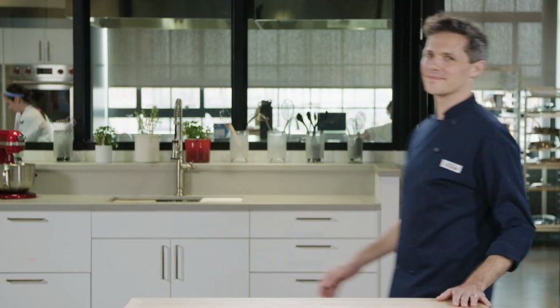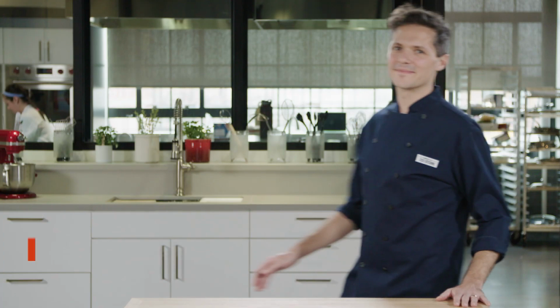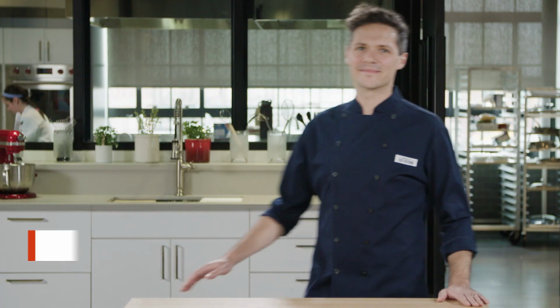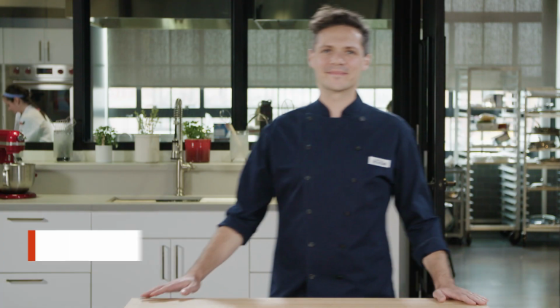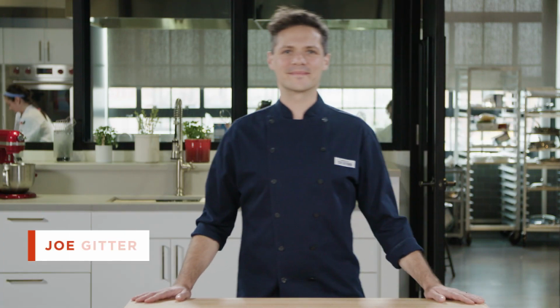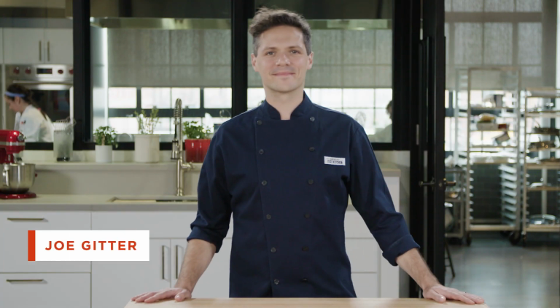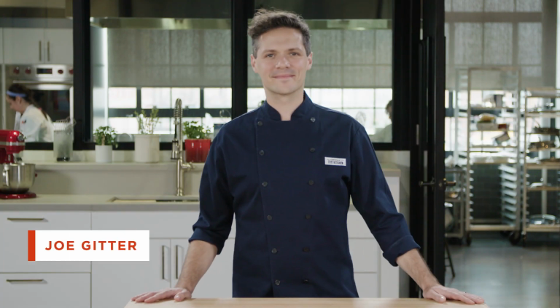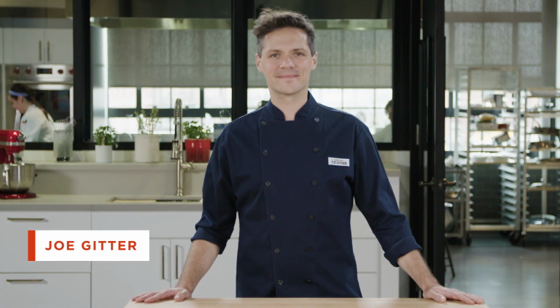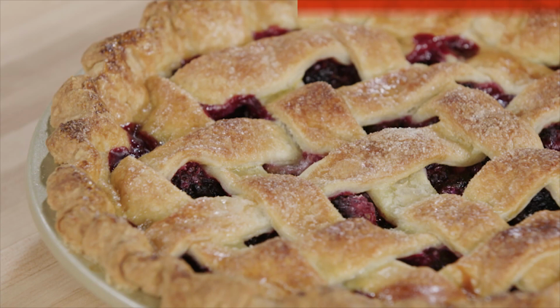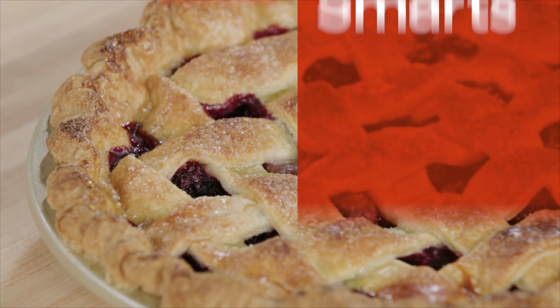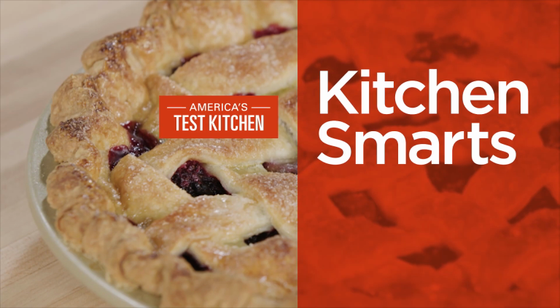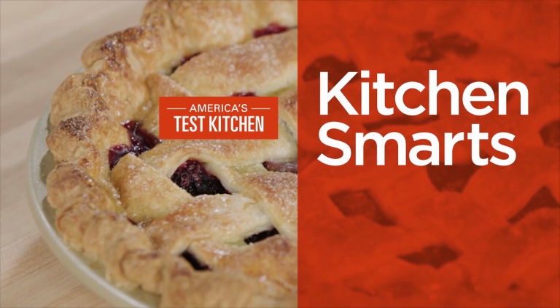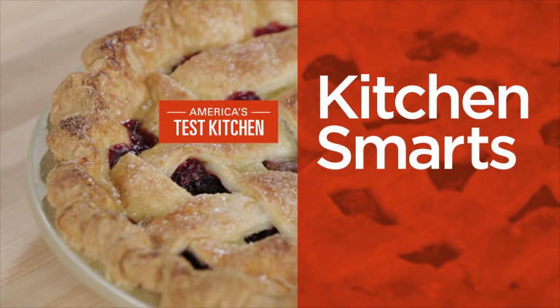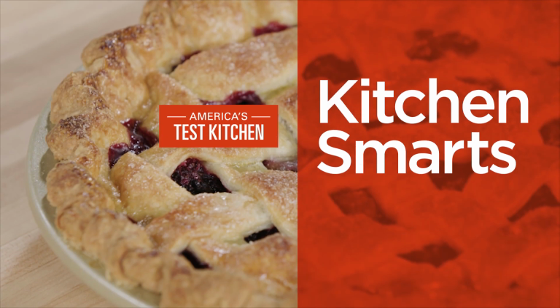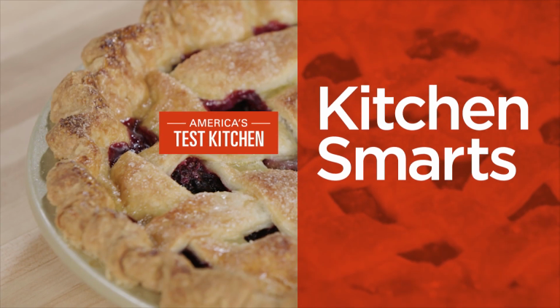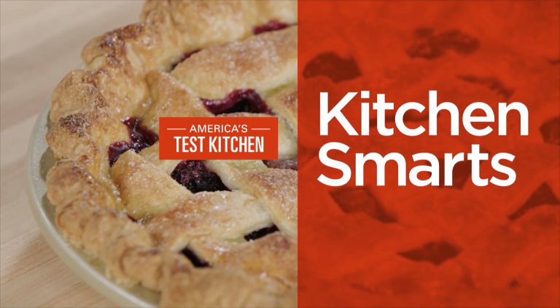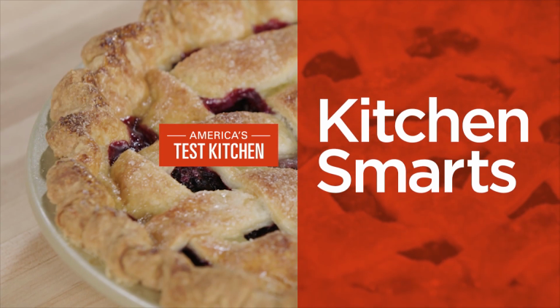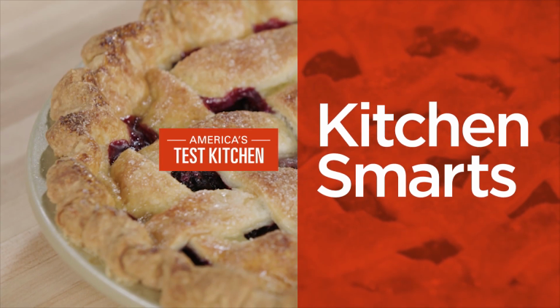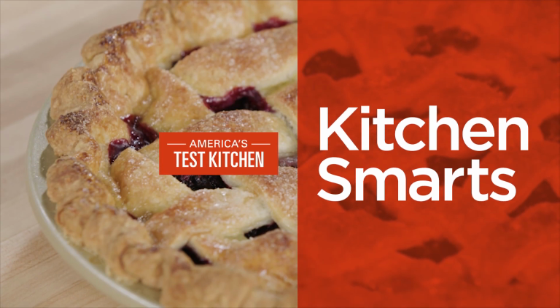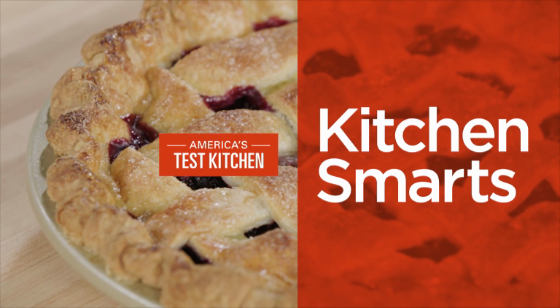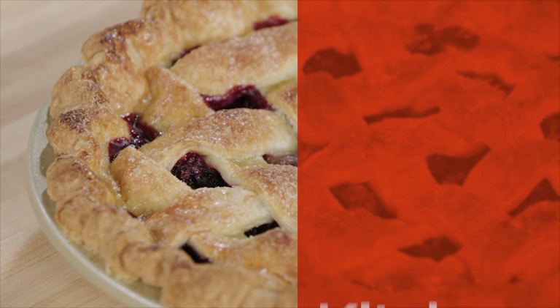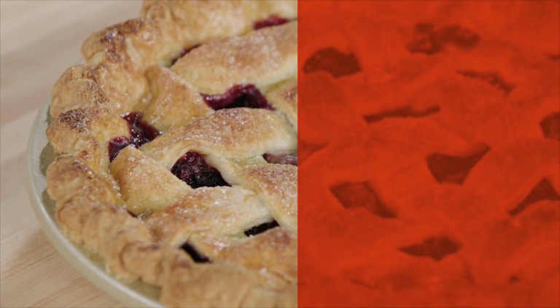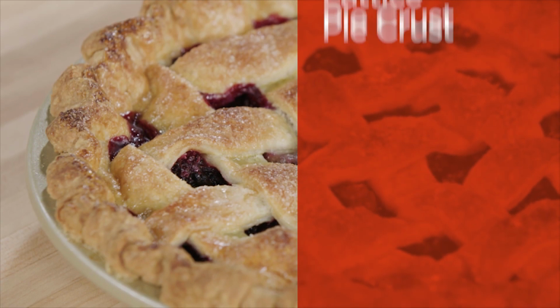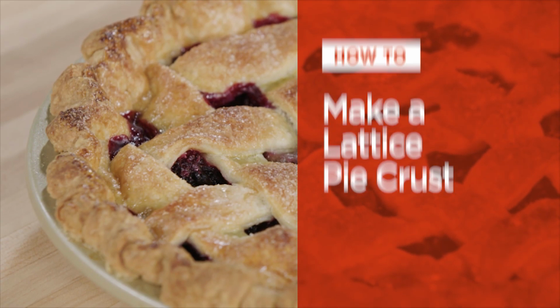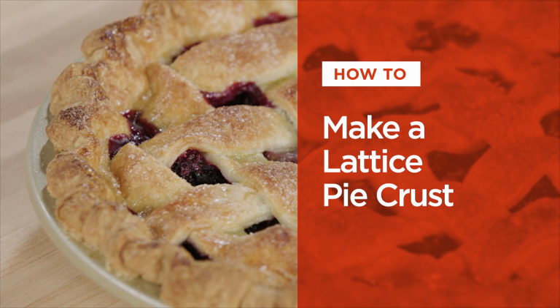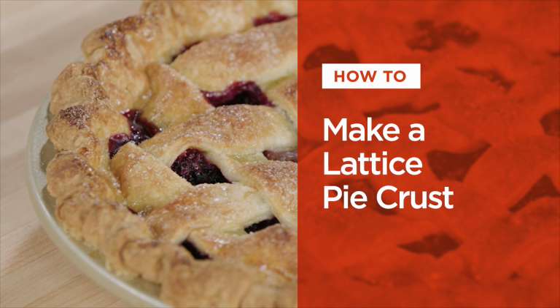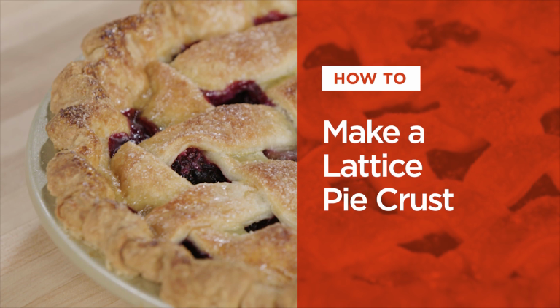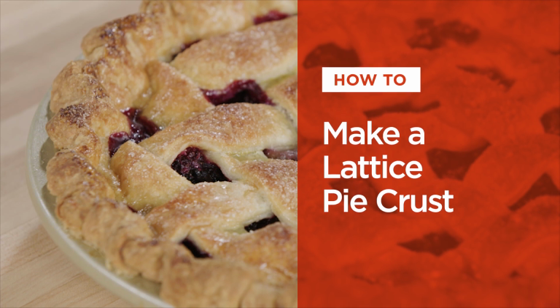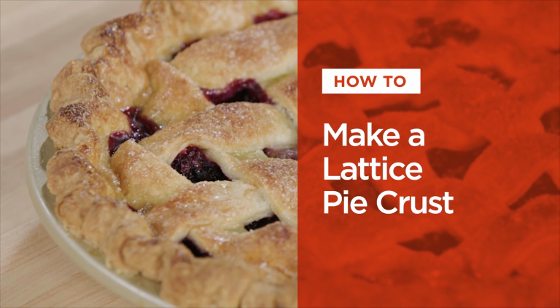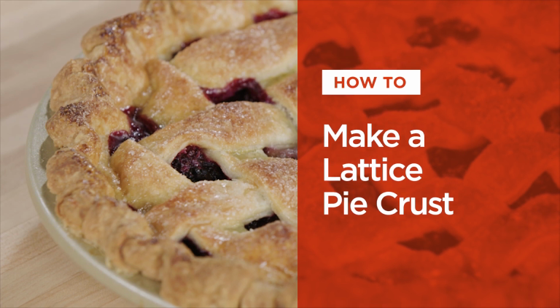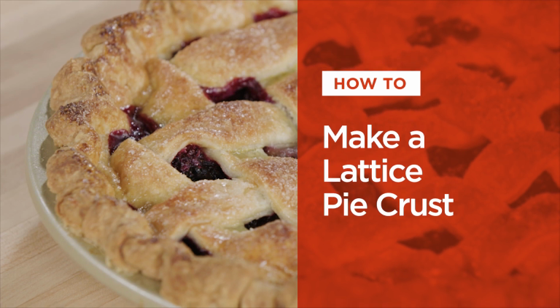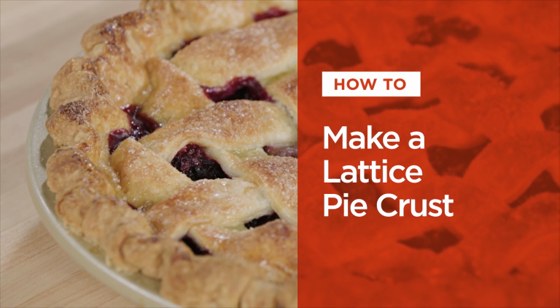Hi, I'm Joe Gitter and I'm going to teach you how to make a traditional lattice pie crust.